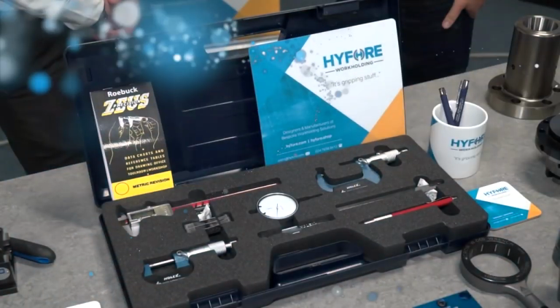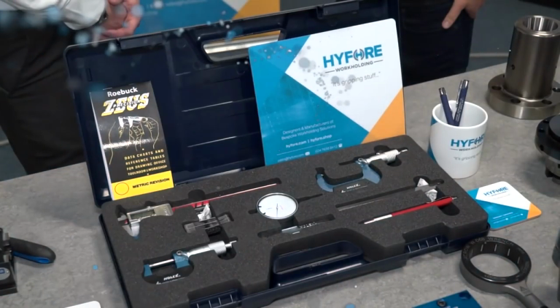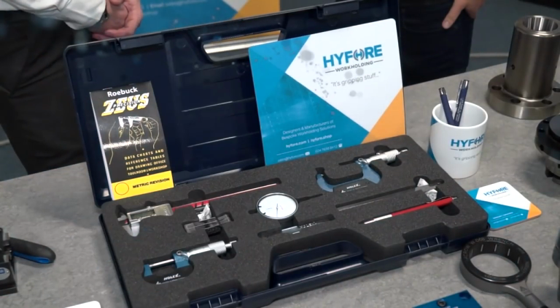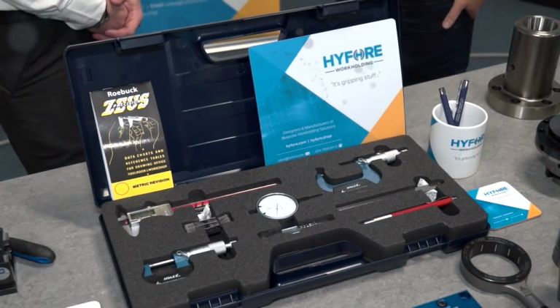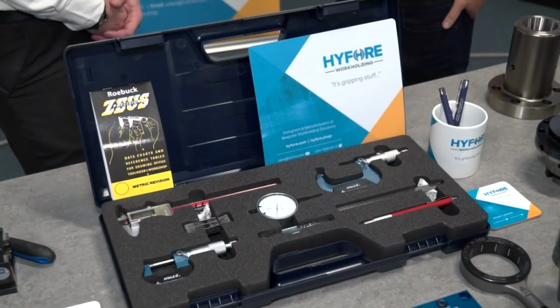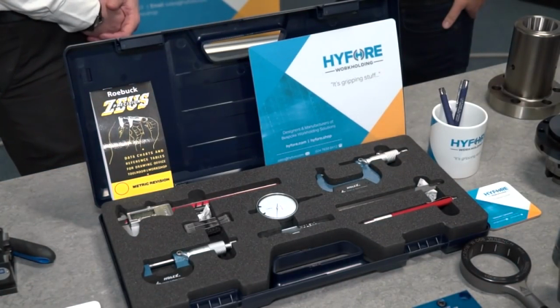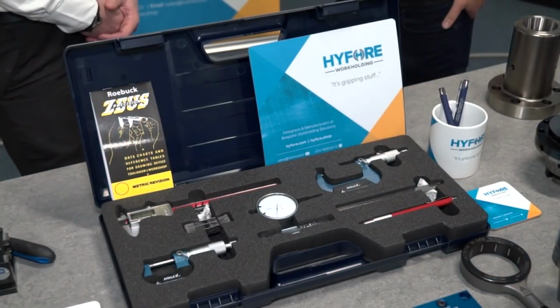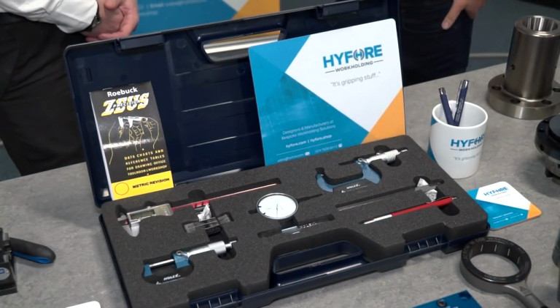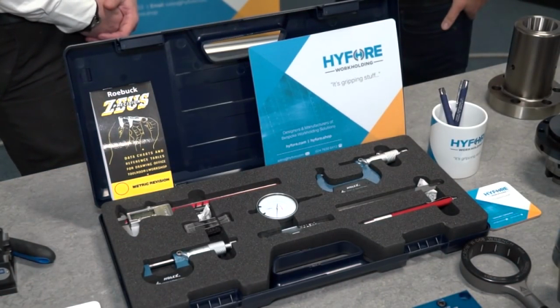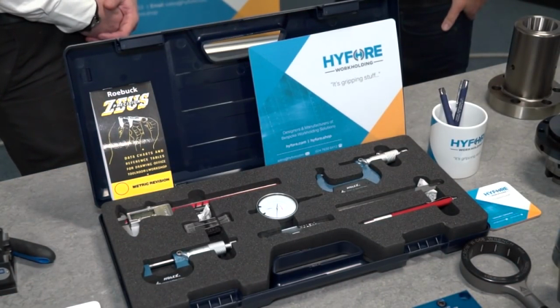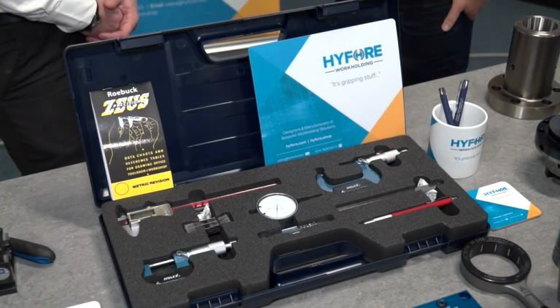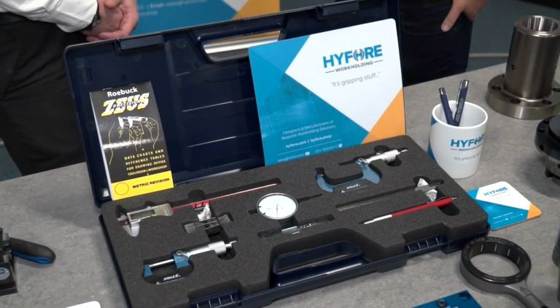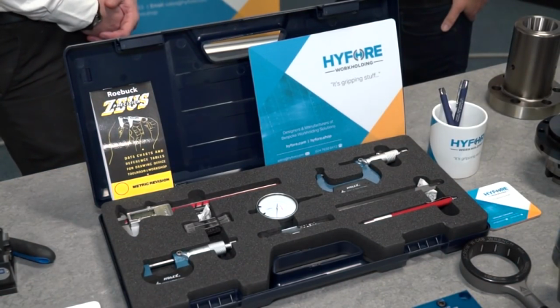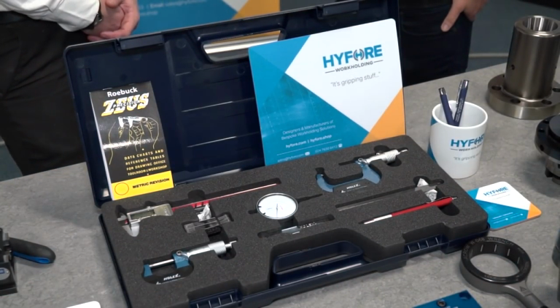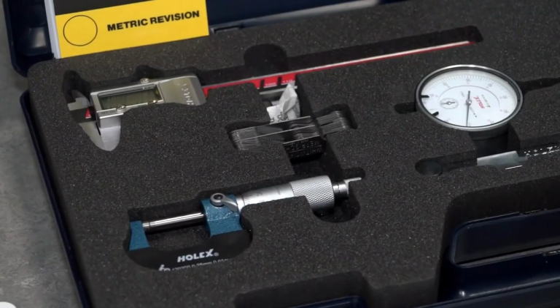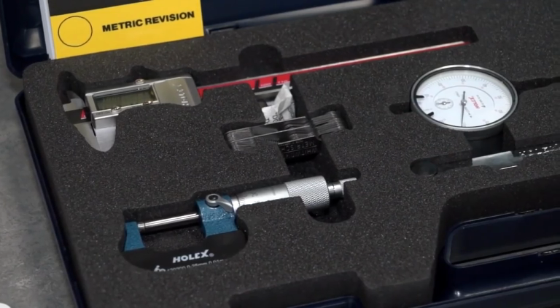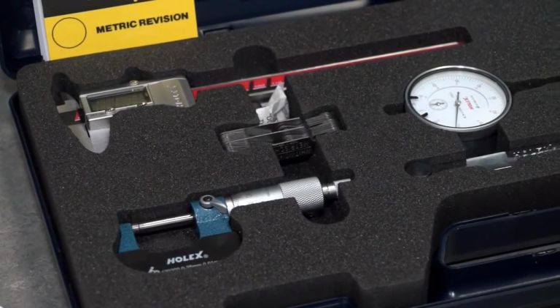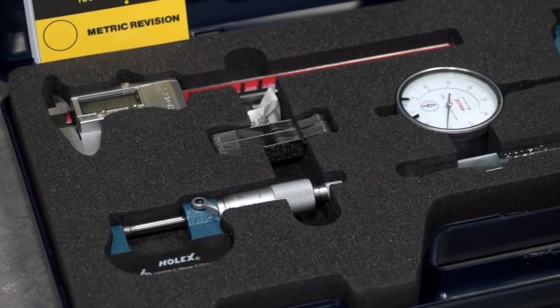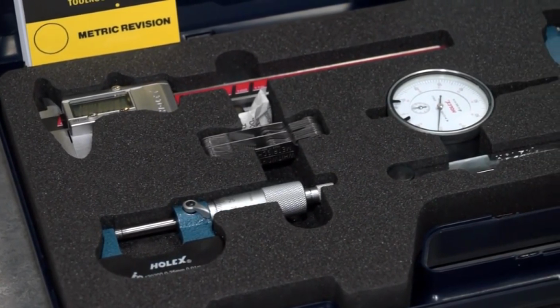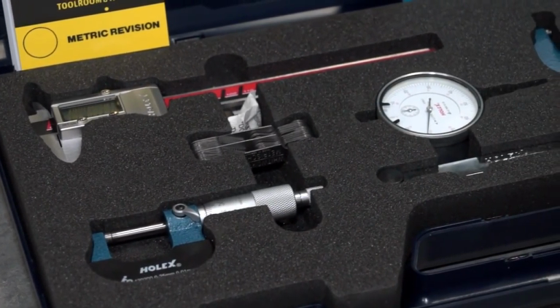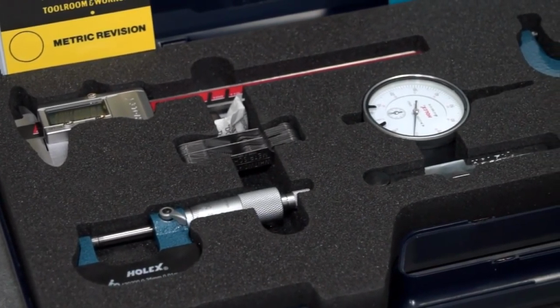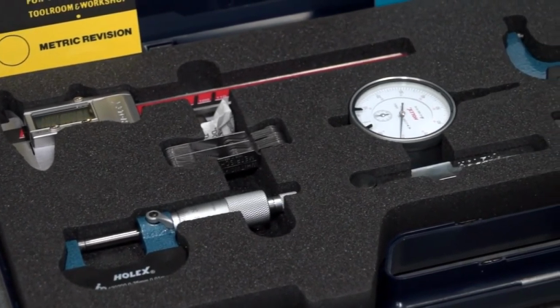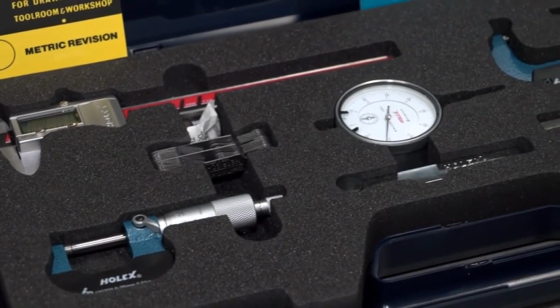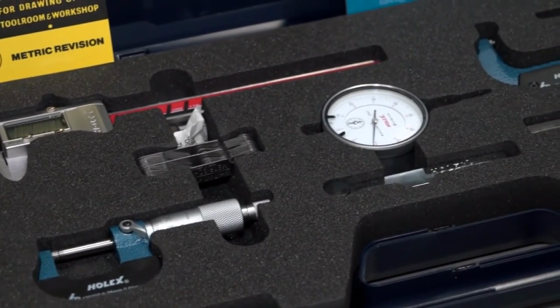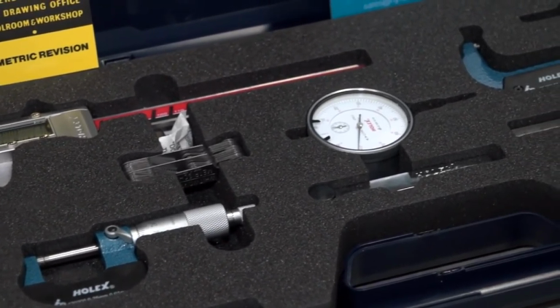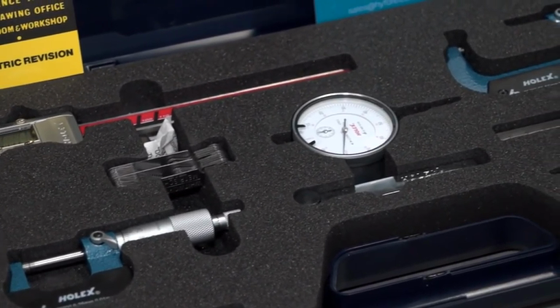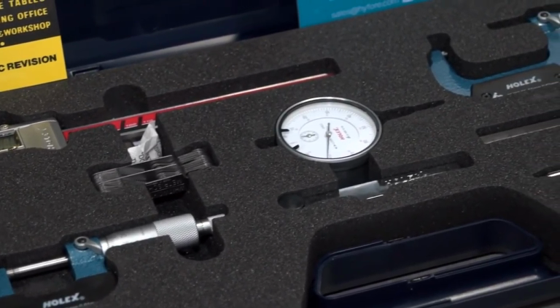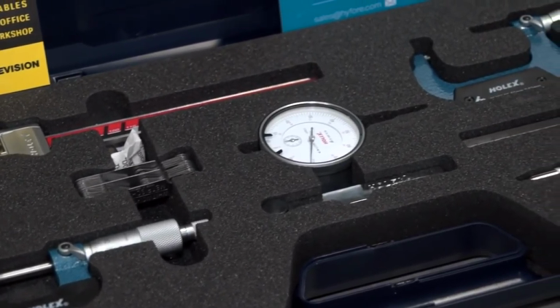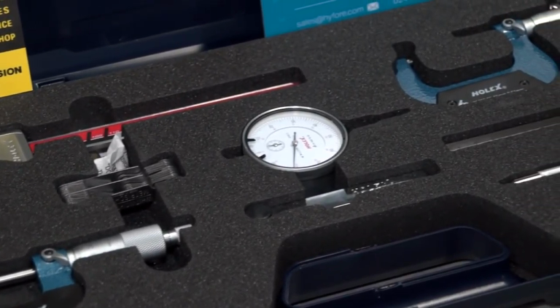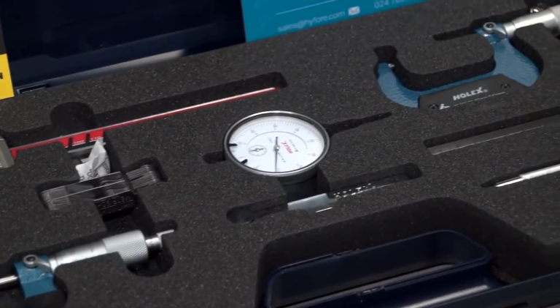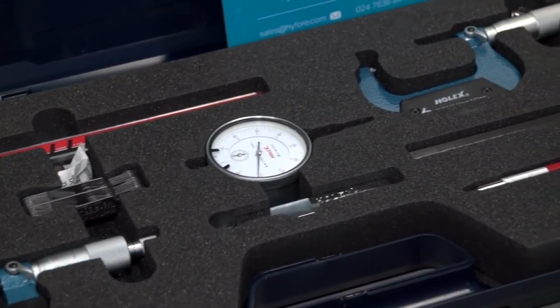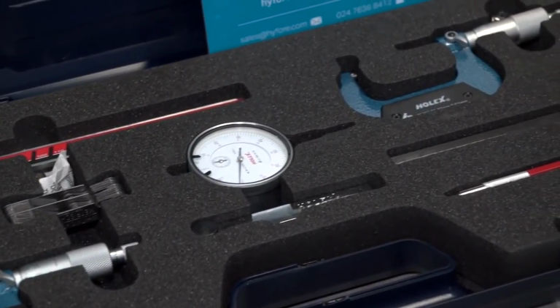Rob, we're at Hi4, loving this. You've got mics, verniers, slip gauges, rulers — perfect for apprentices.